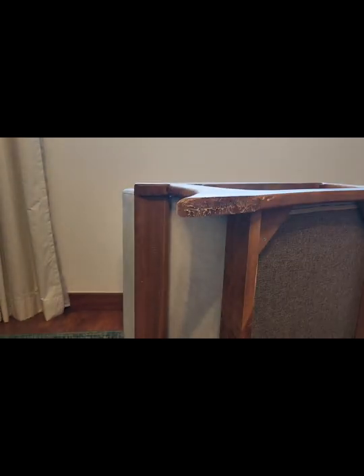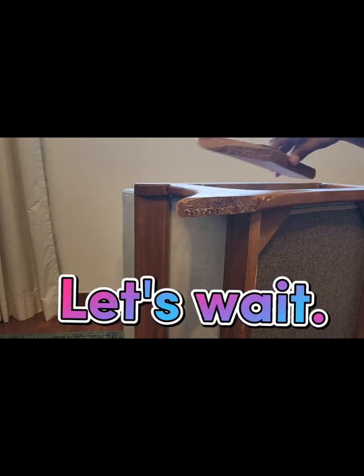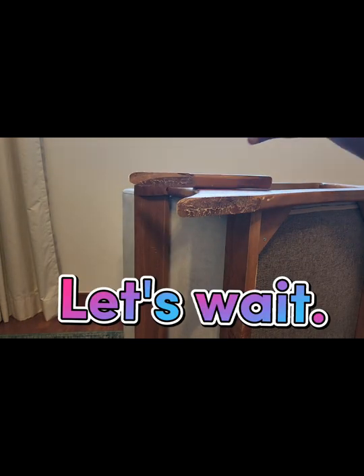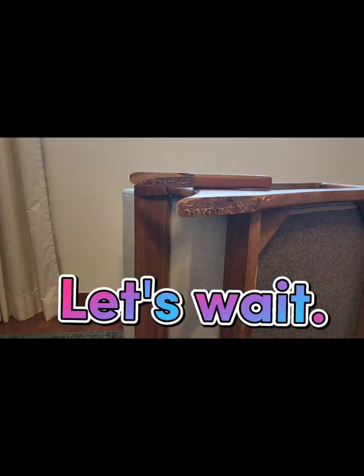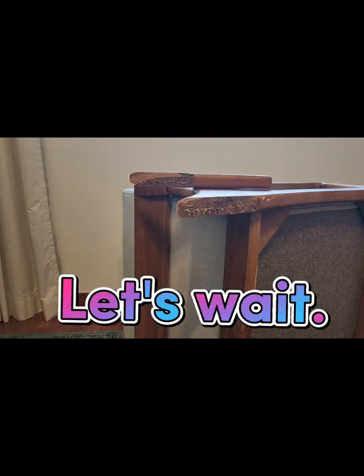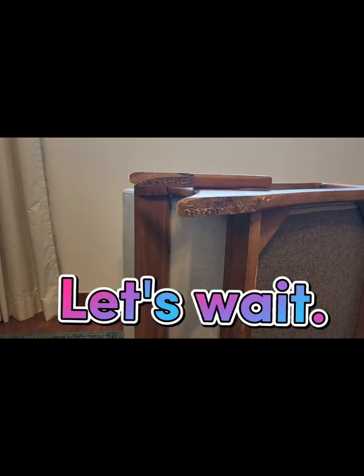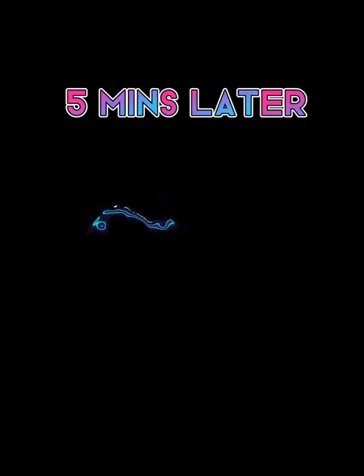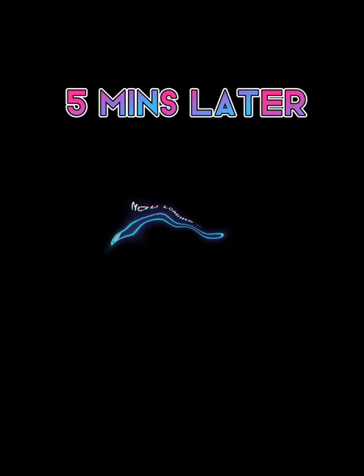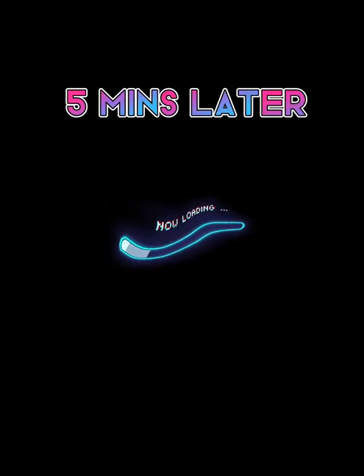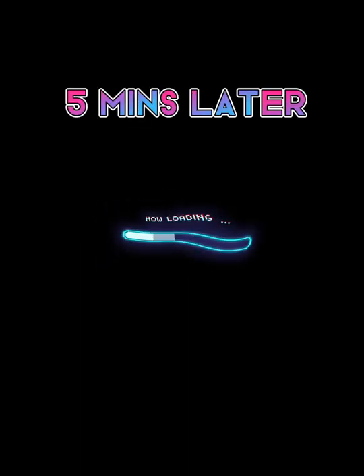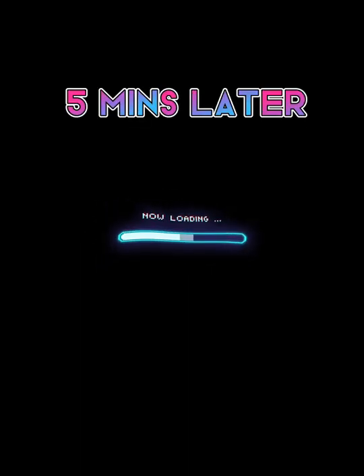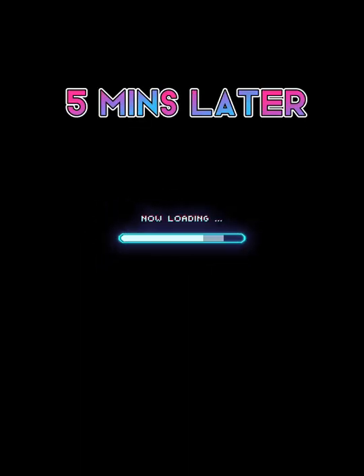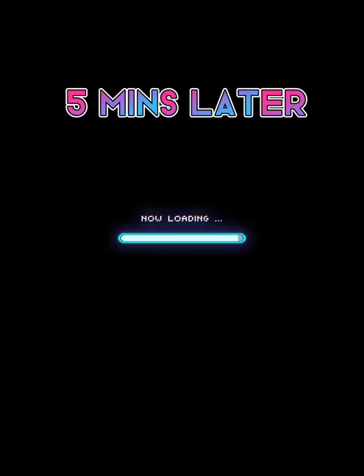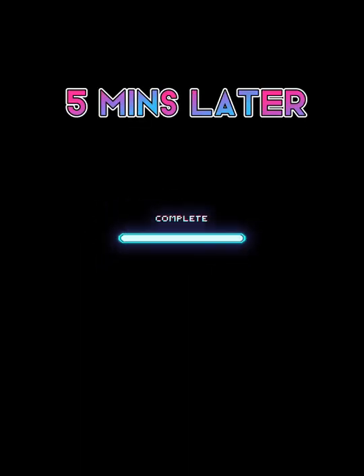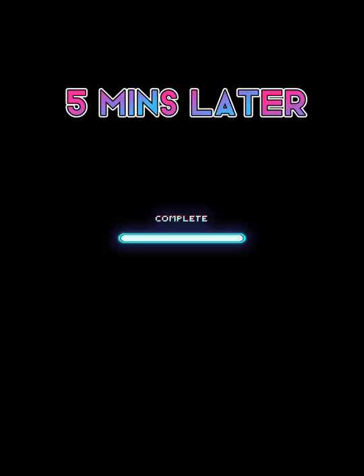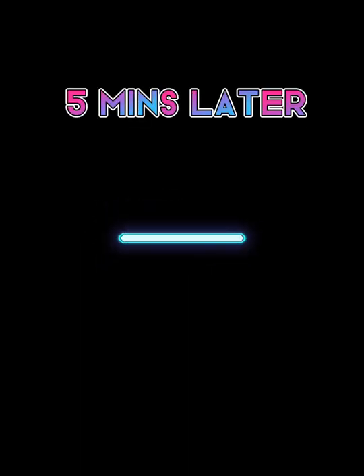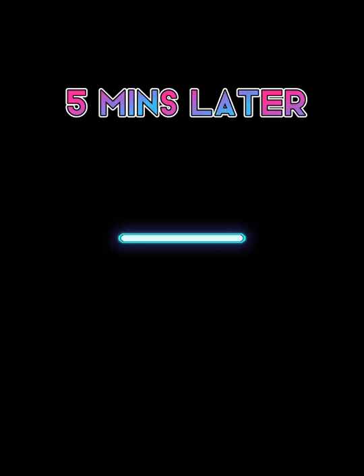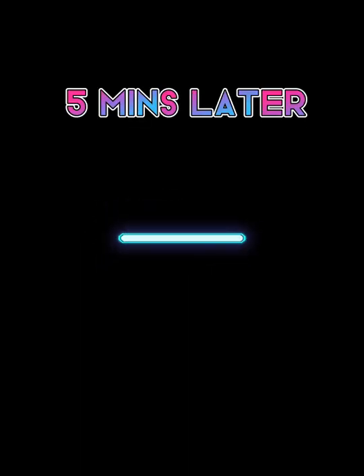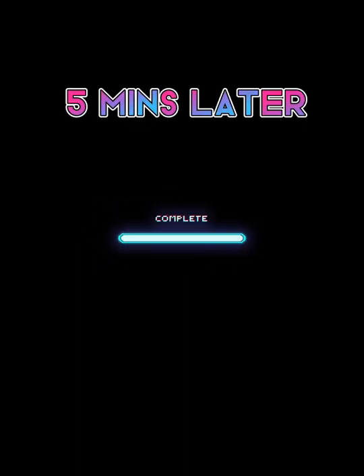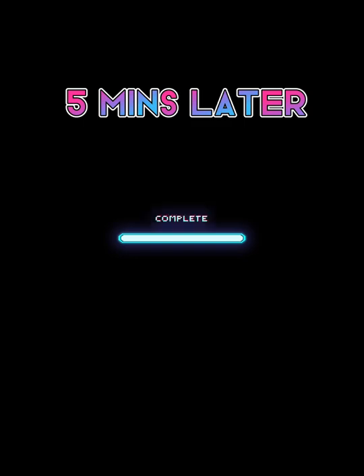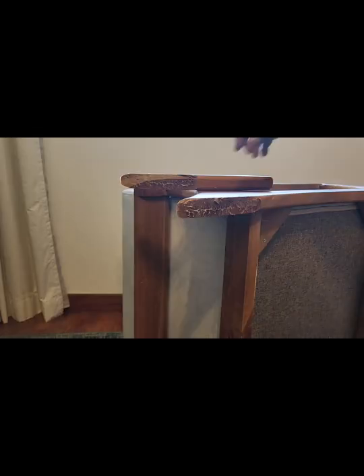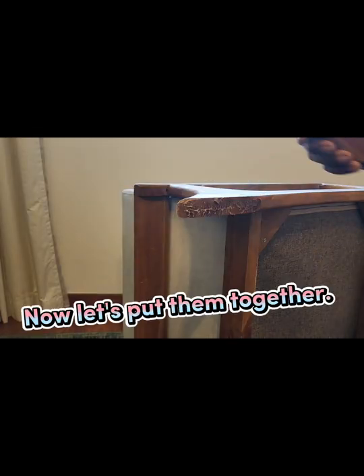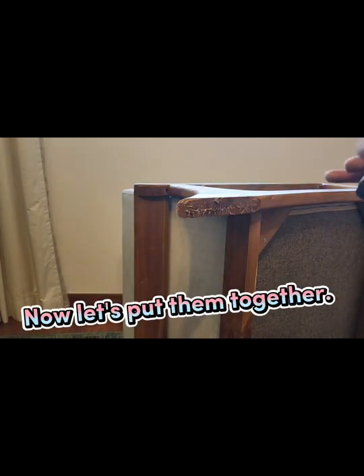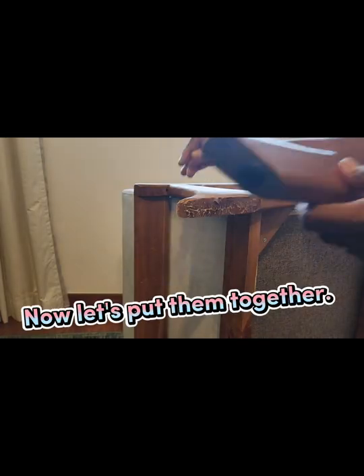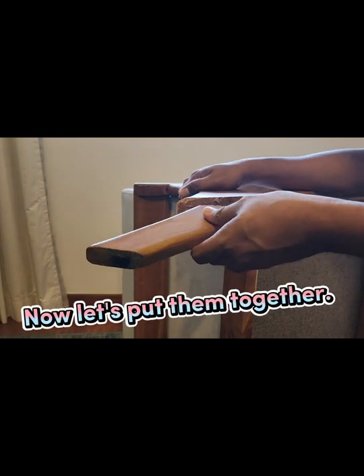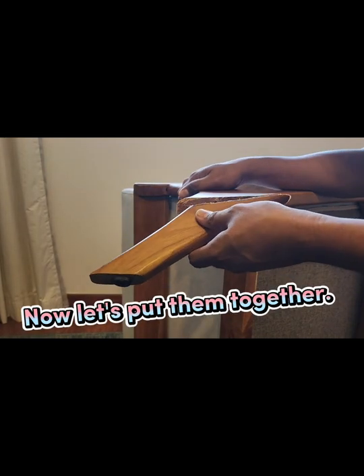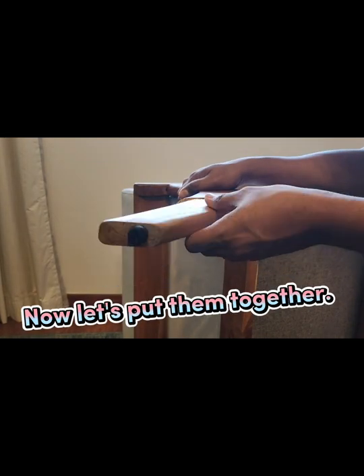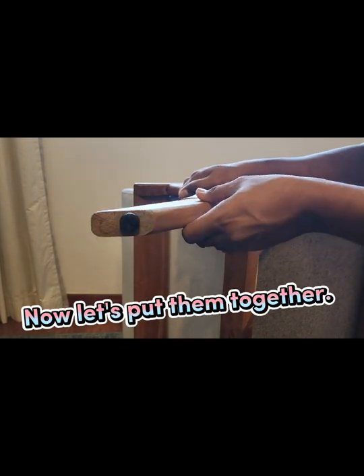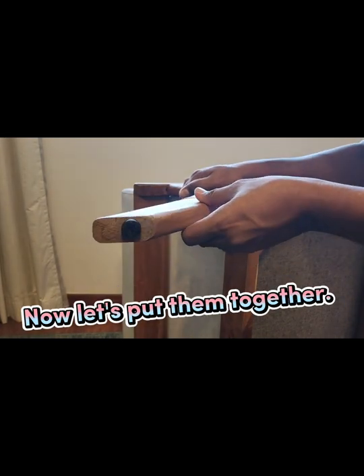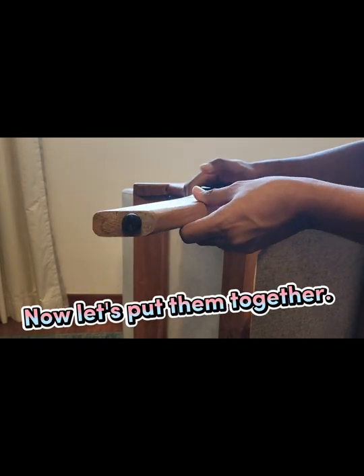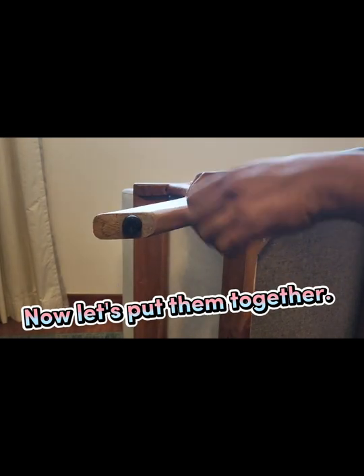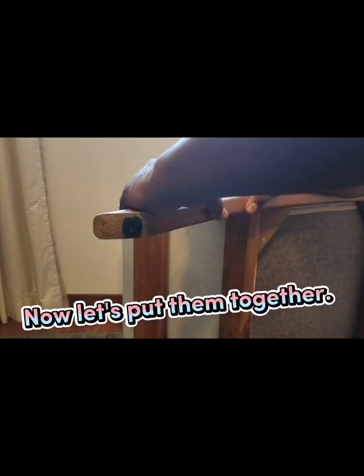Let's wait. Five minutes later. Now let's put them together.